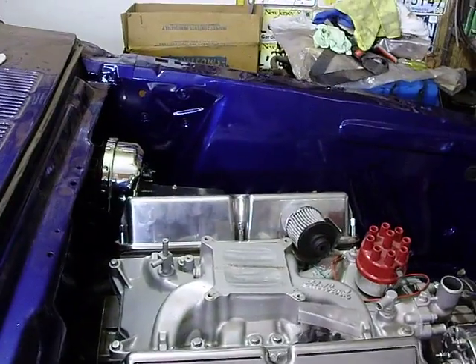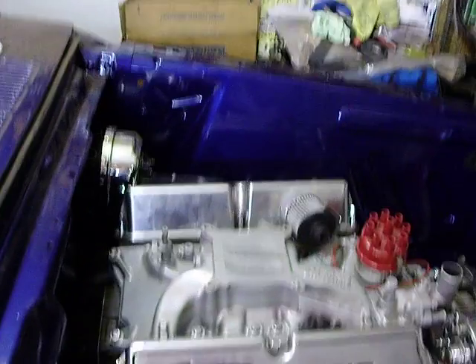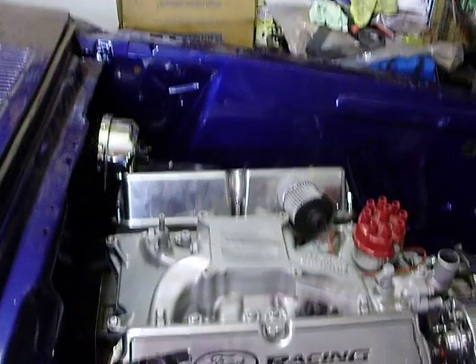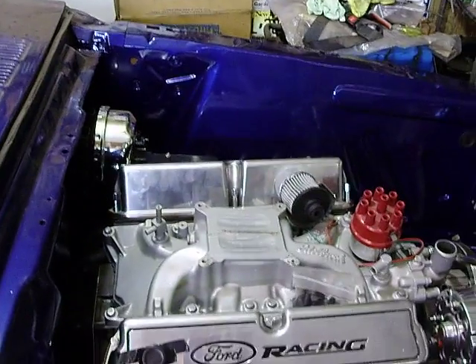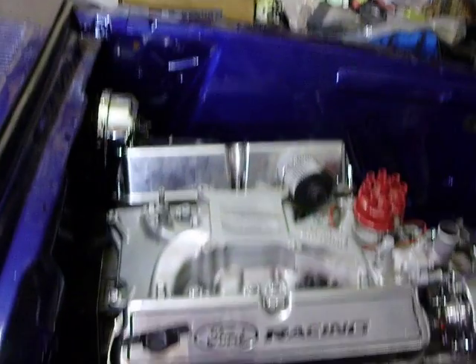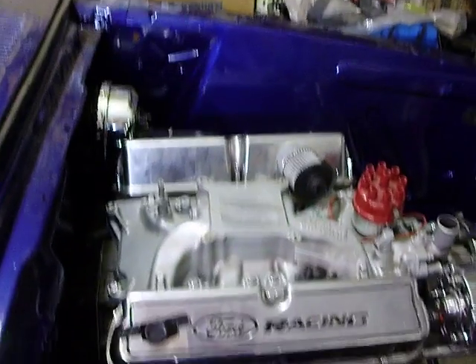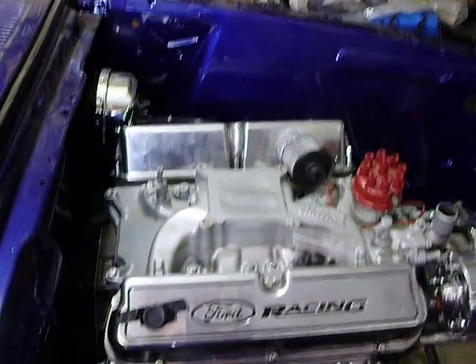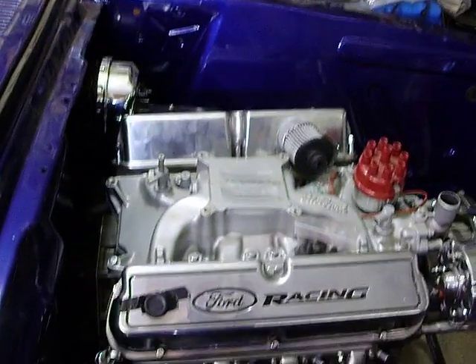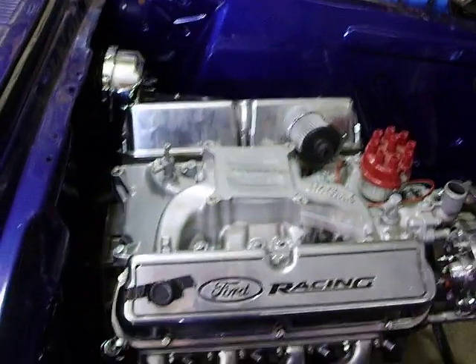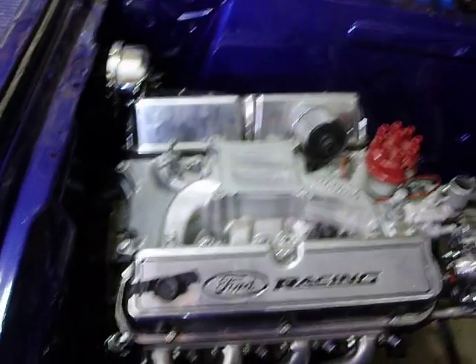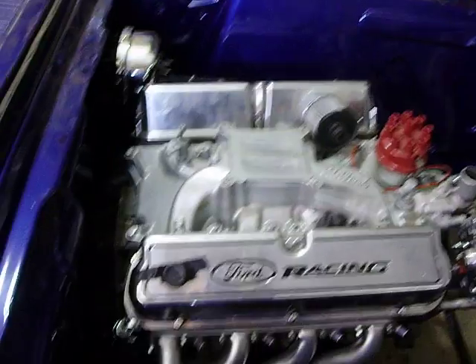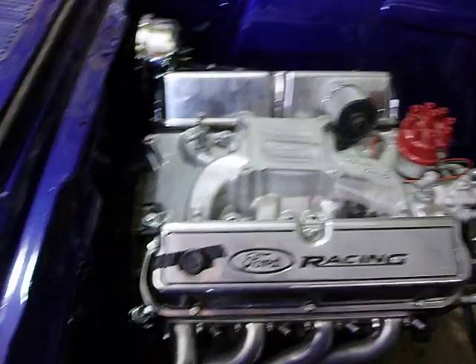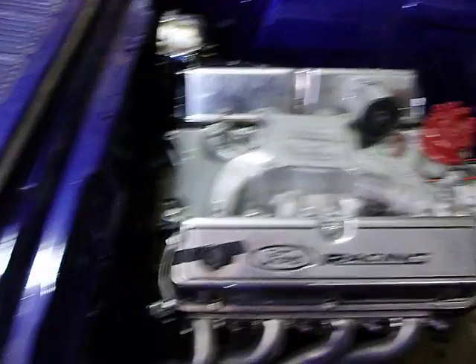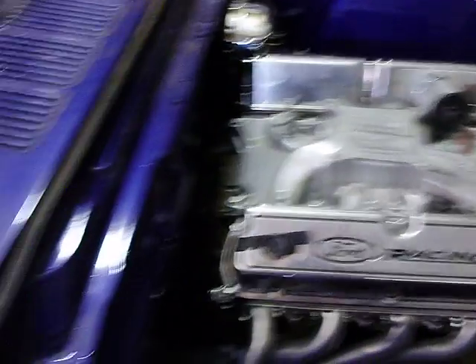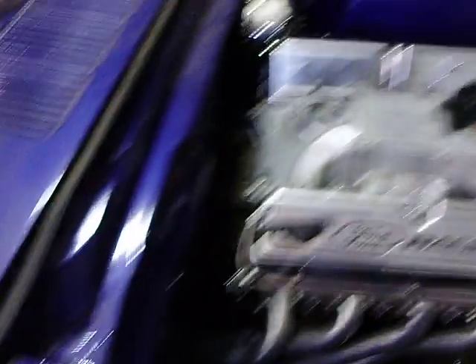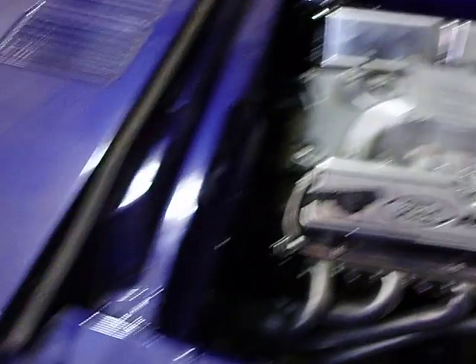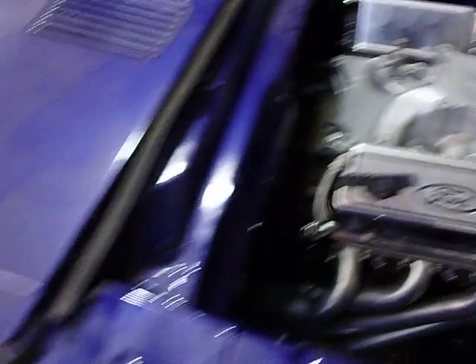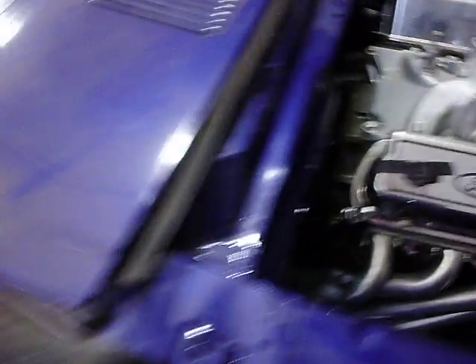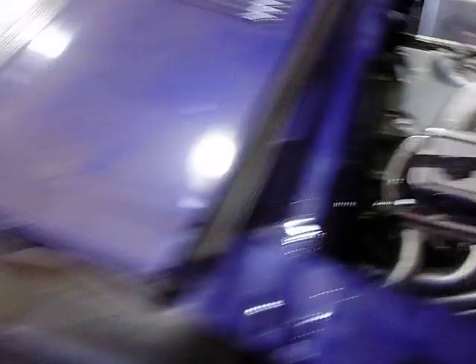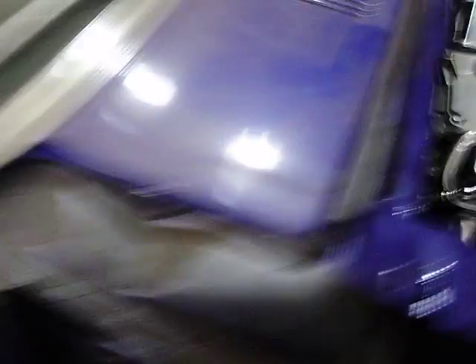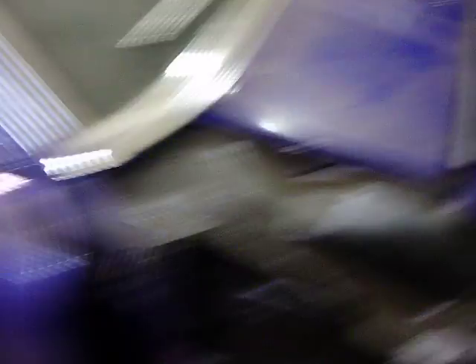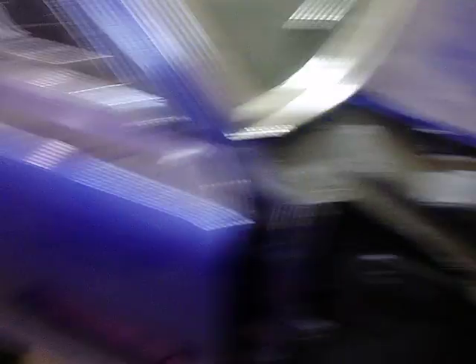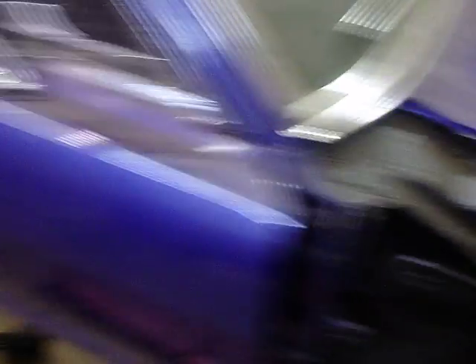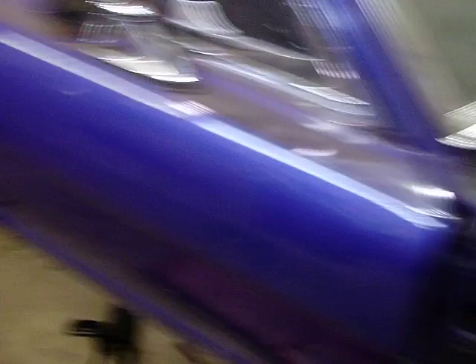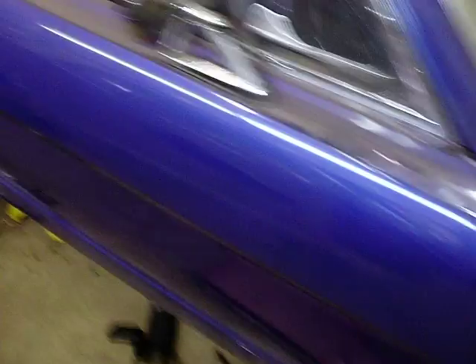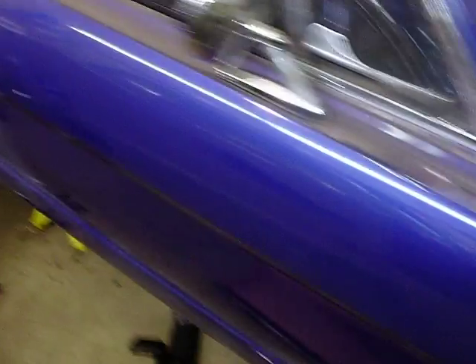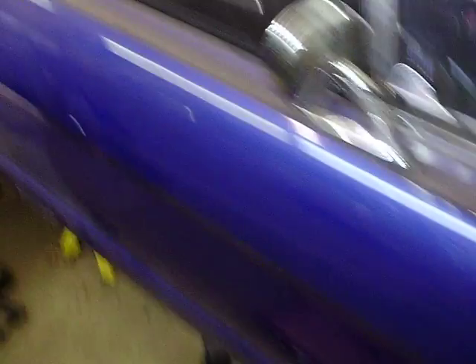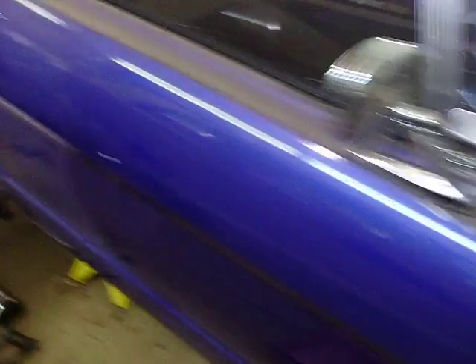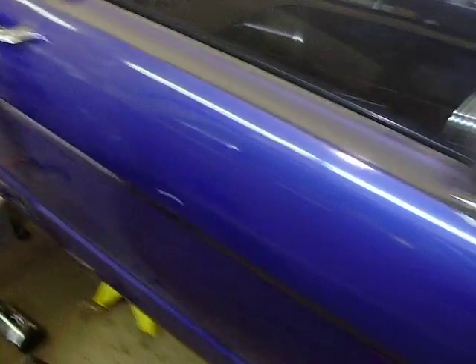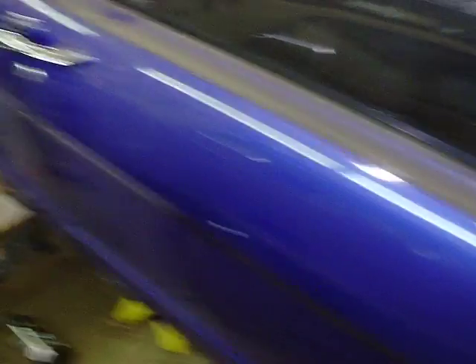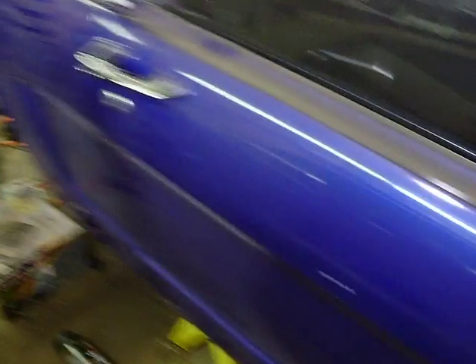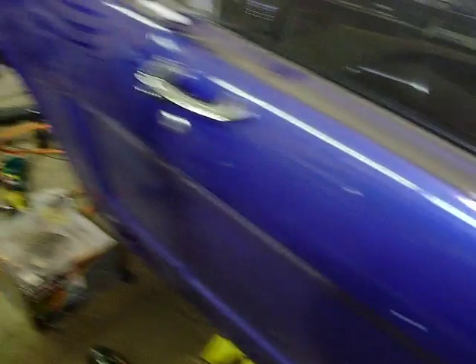Got to wire it up, finish wiring this car, and then fire it up.